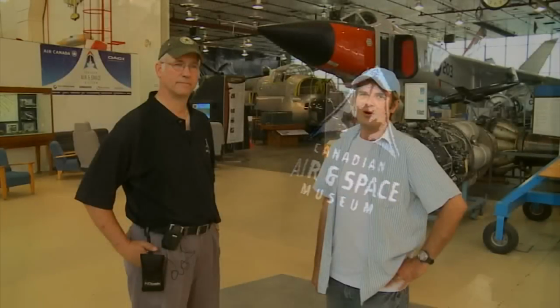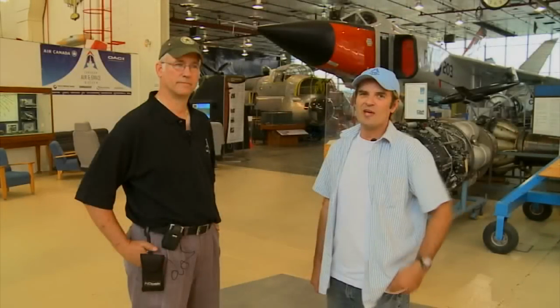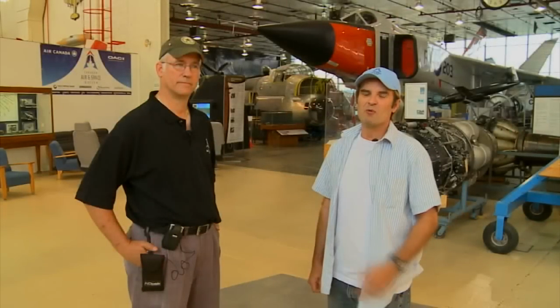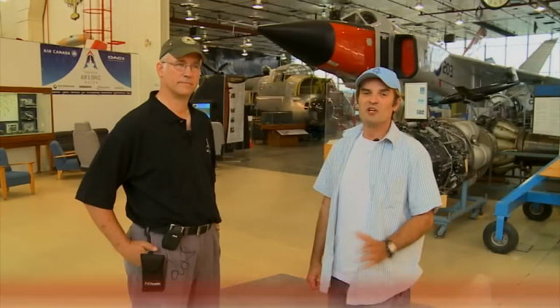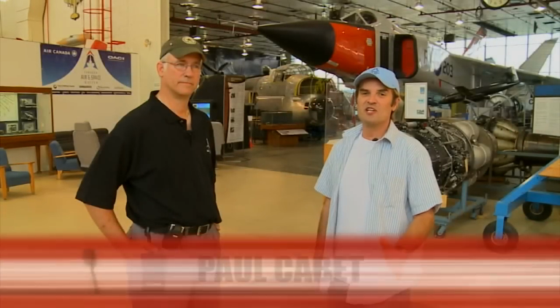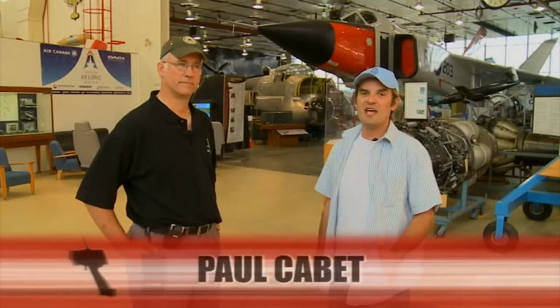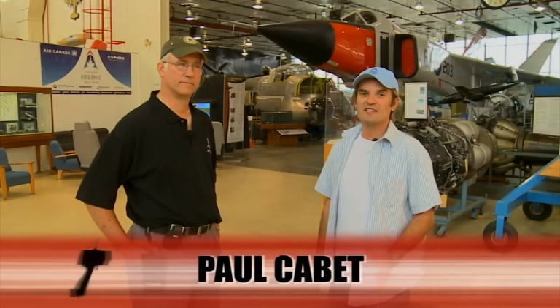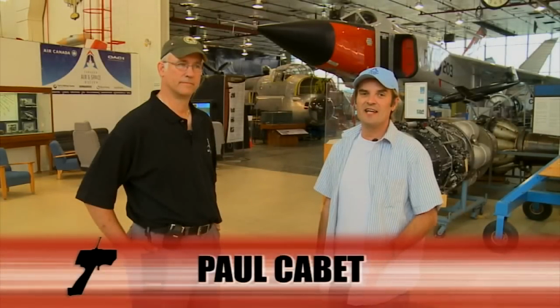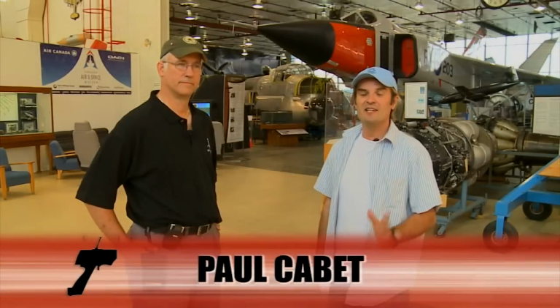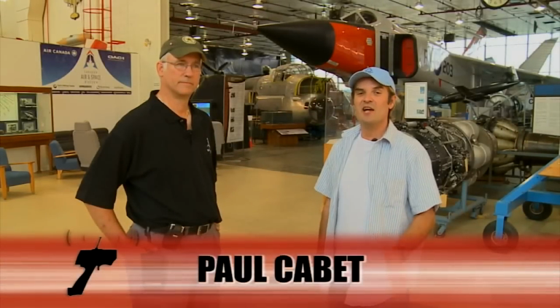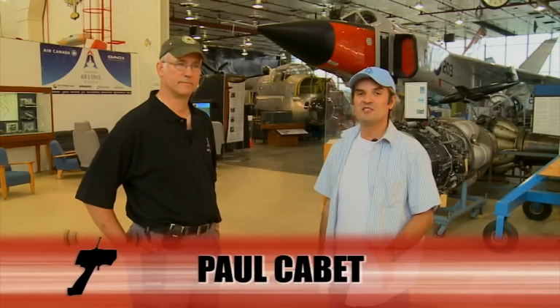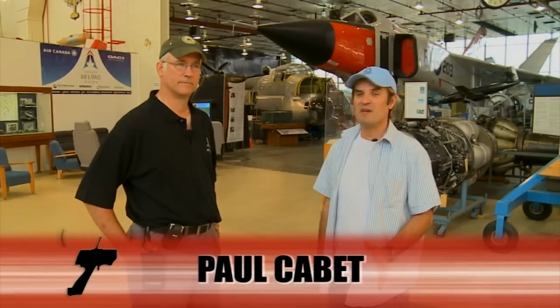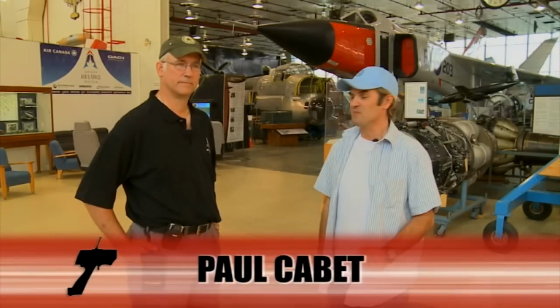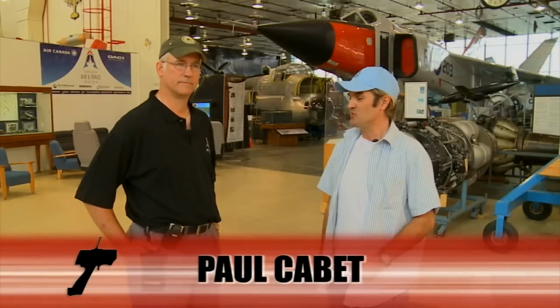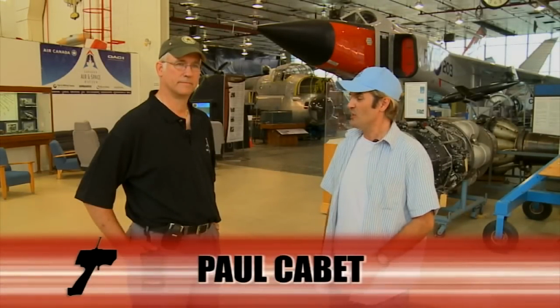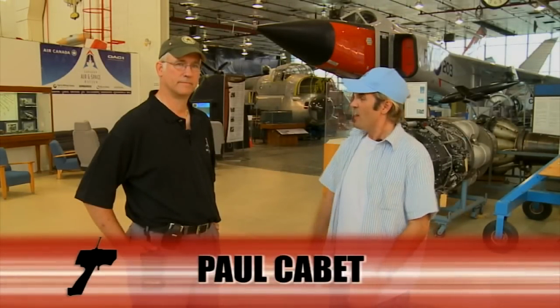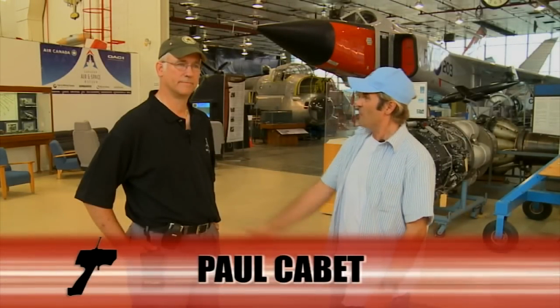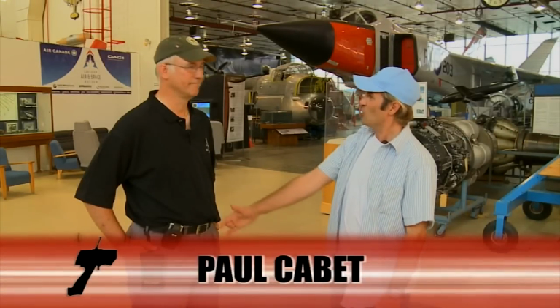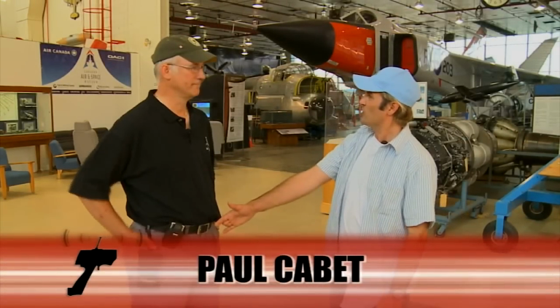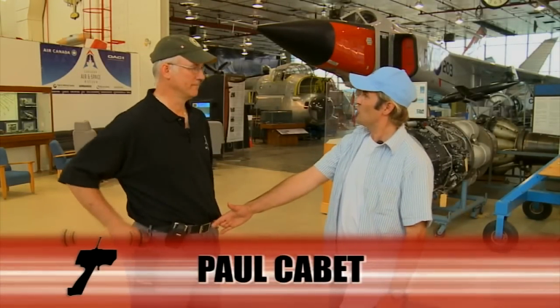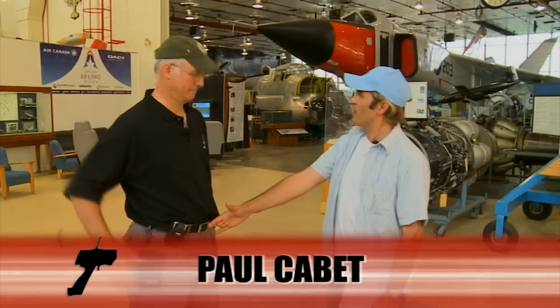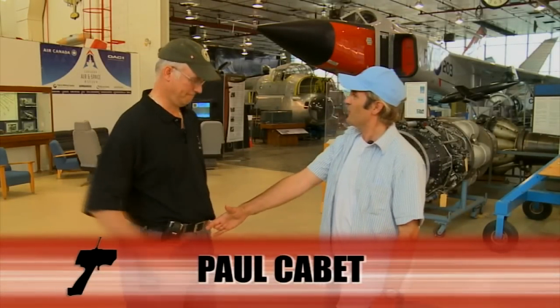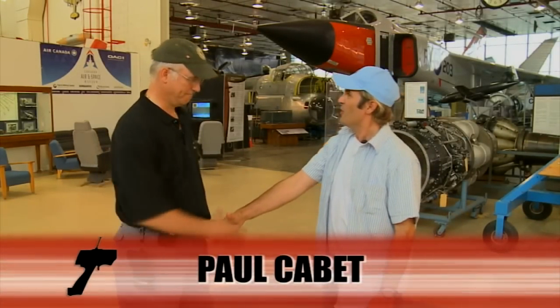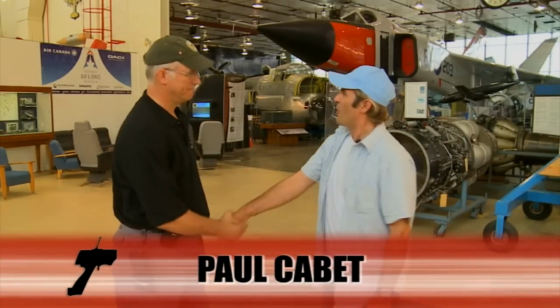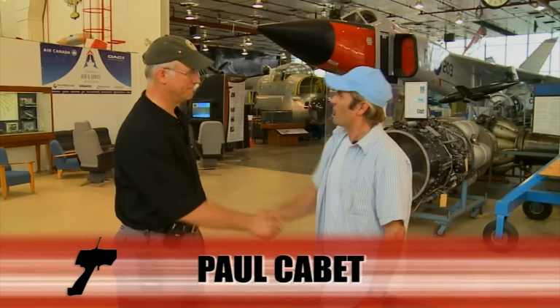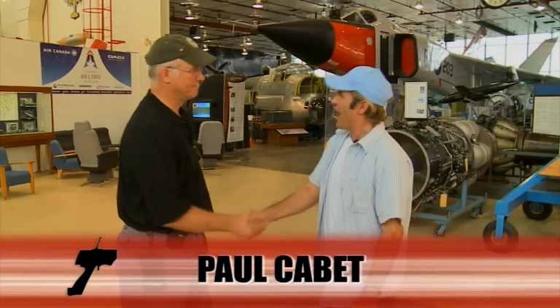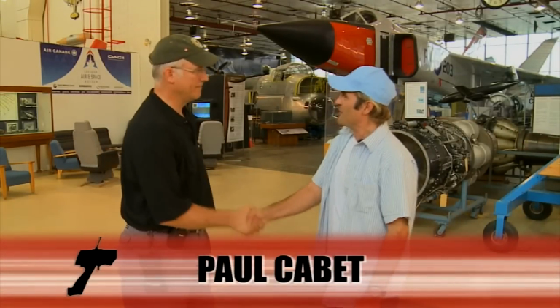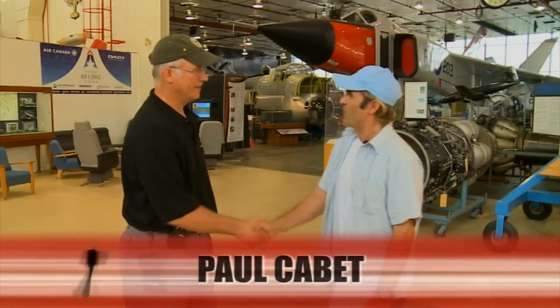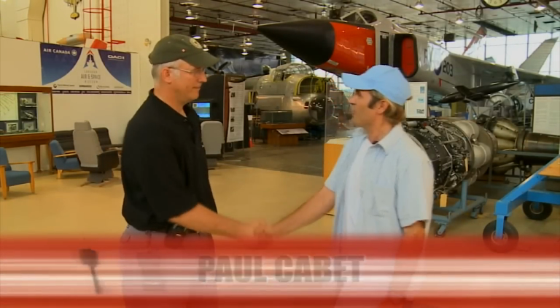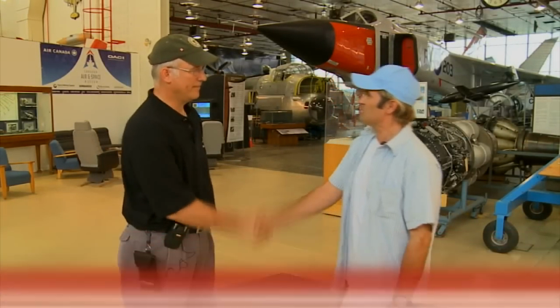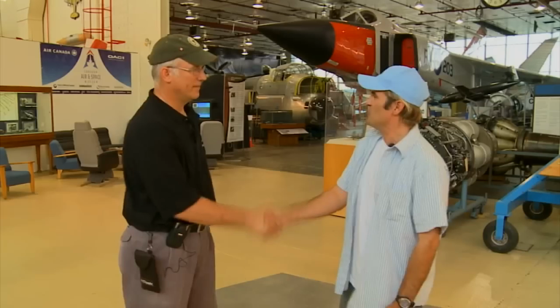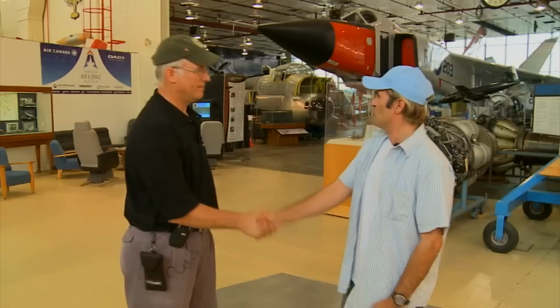We're here today at the Canadian Air and Space Museum. I'm here with the curator, Paul Cabot. Paul, nice to meet you. Nice to meet you.